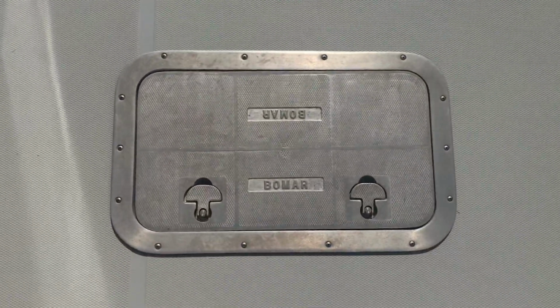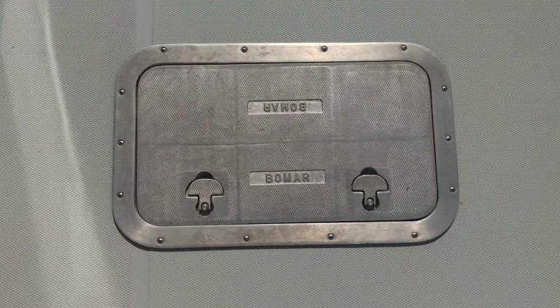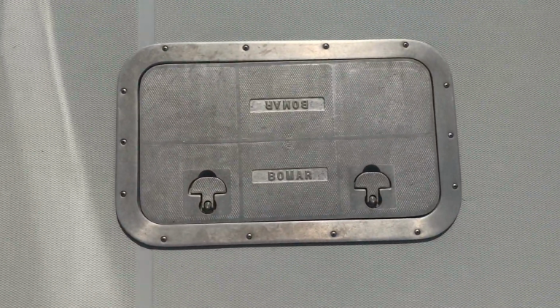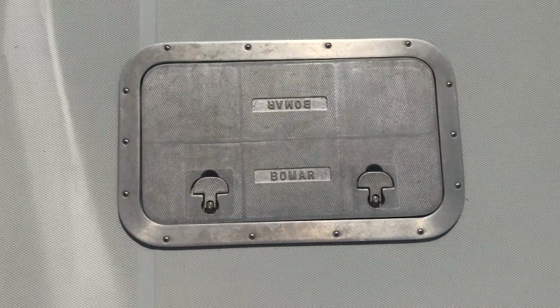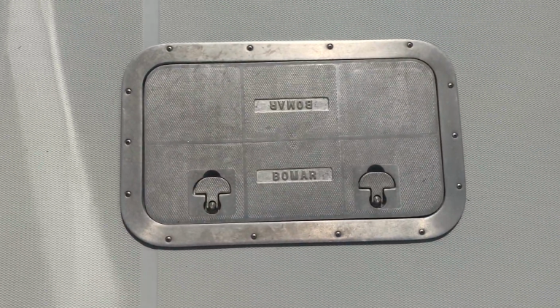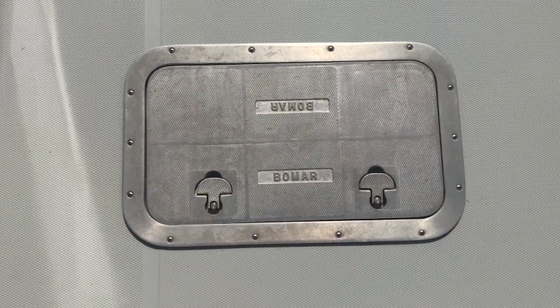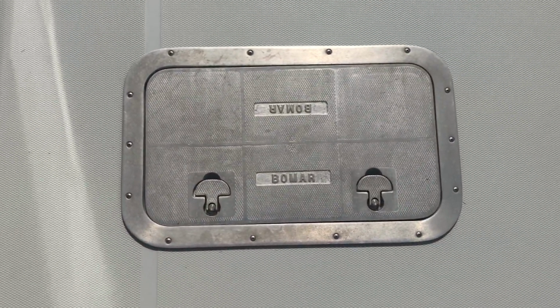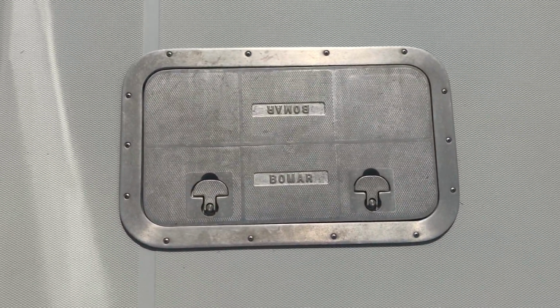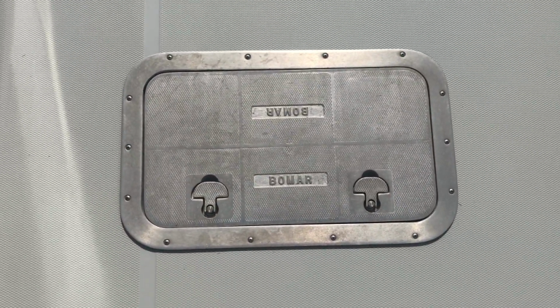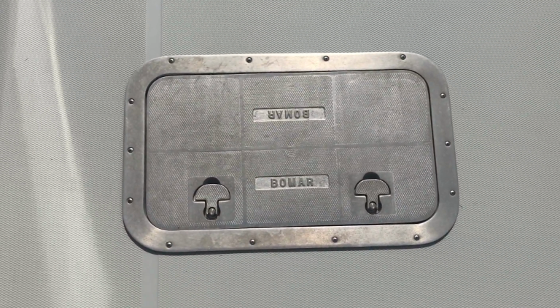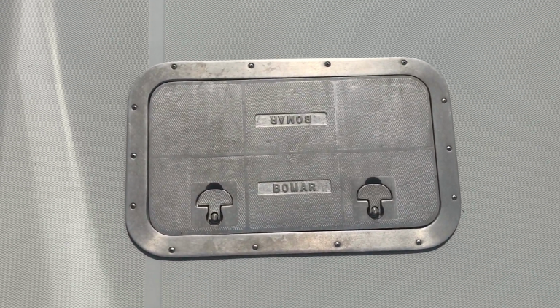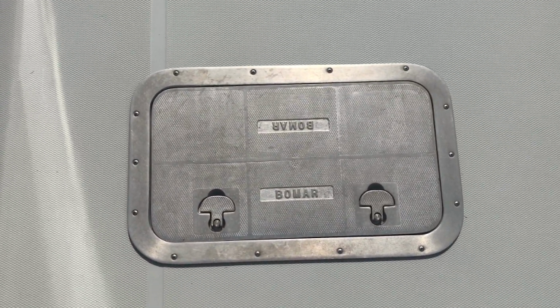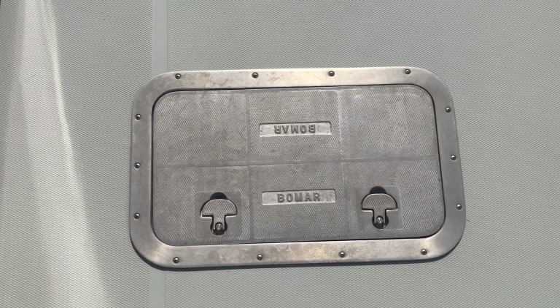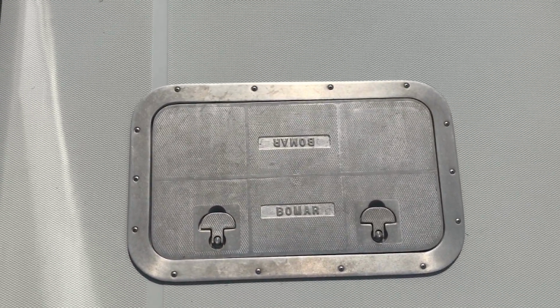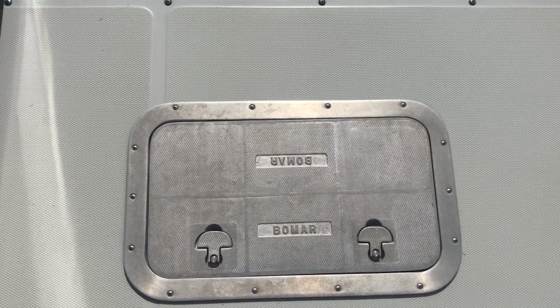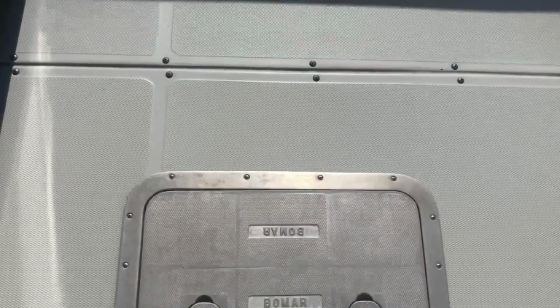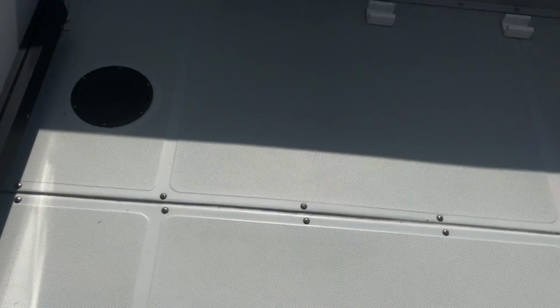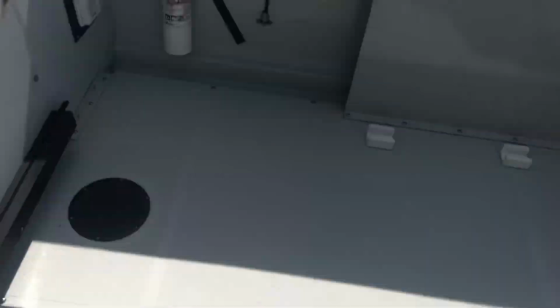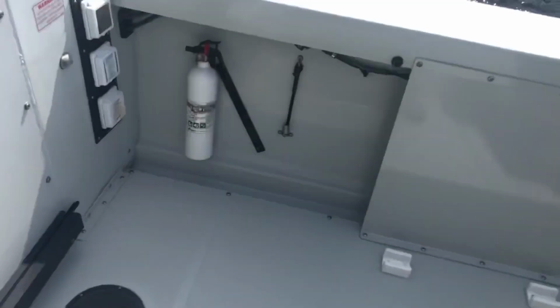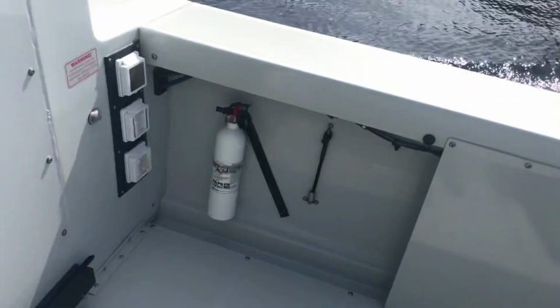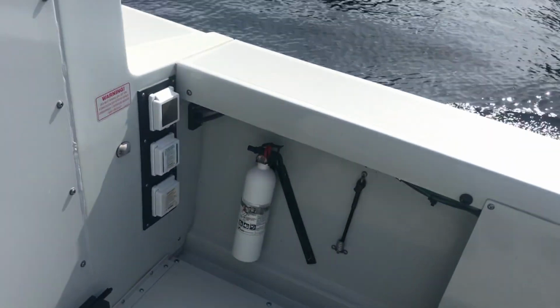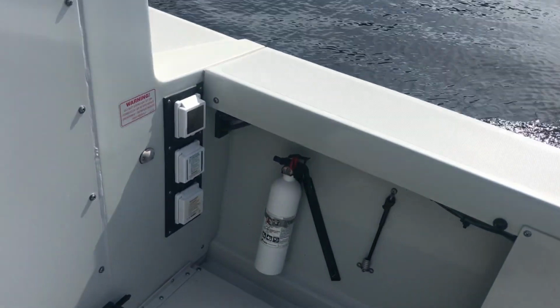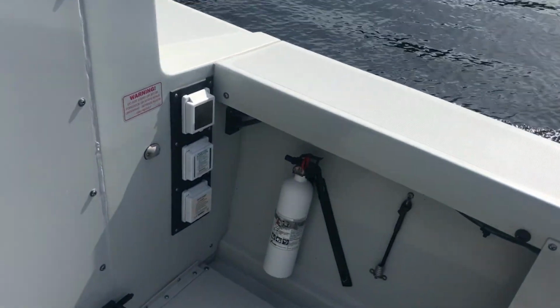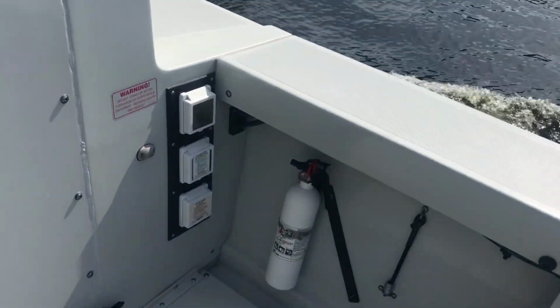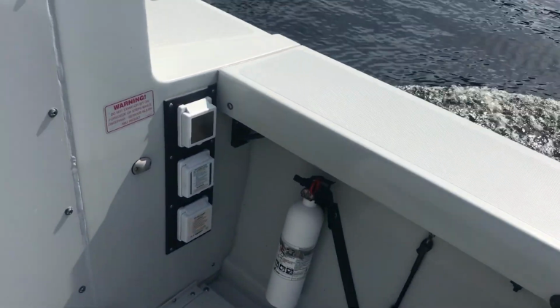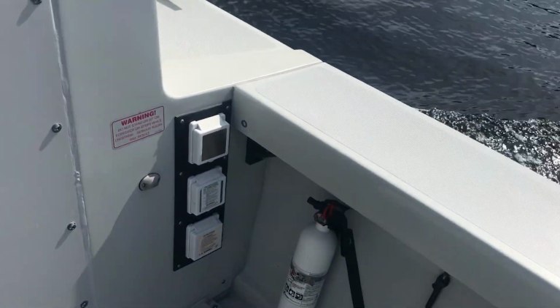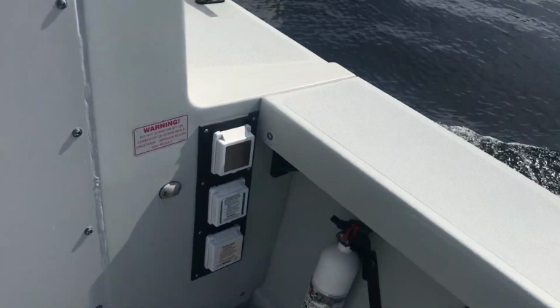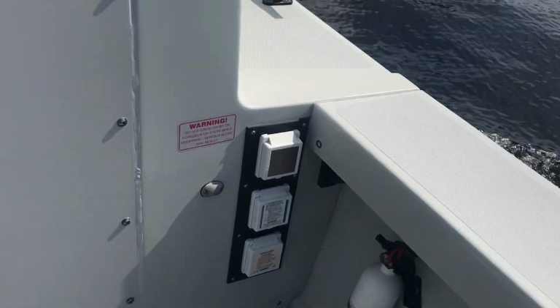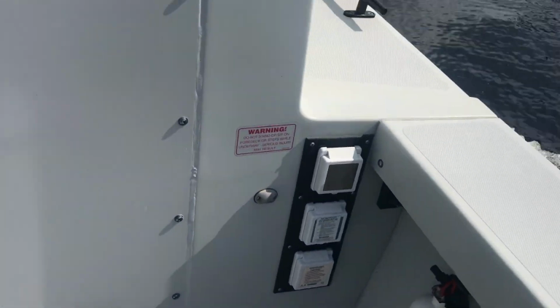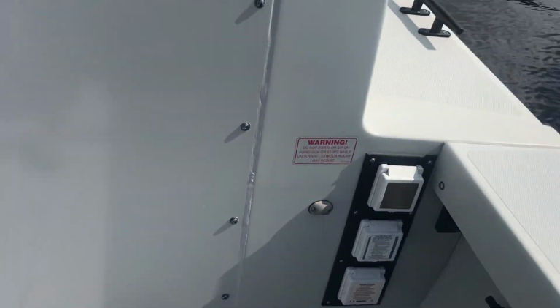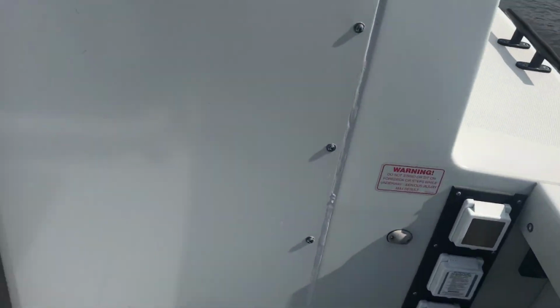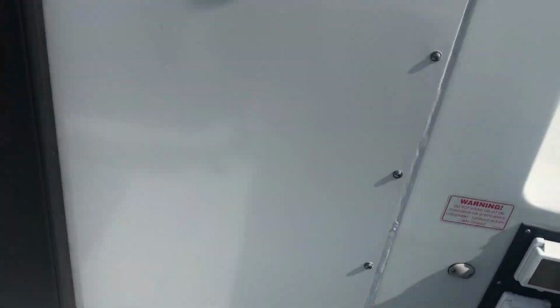Aluminium Bomar in-floor hatches. Shore power hookup.